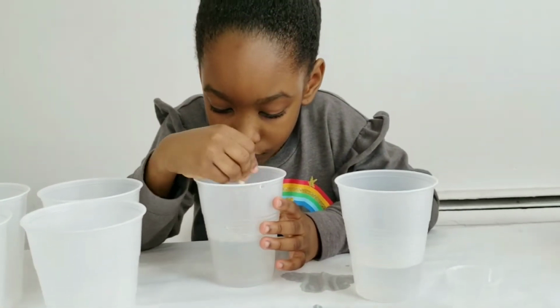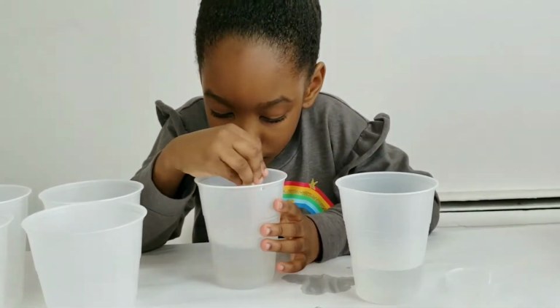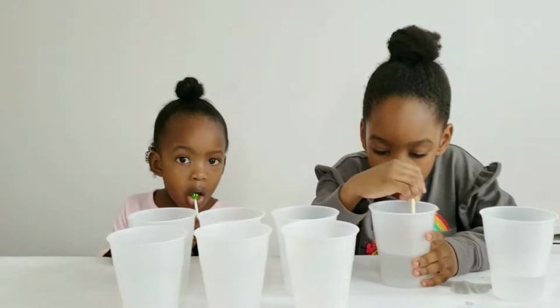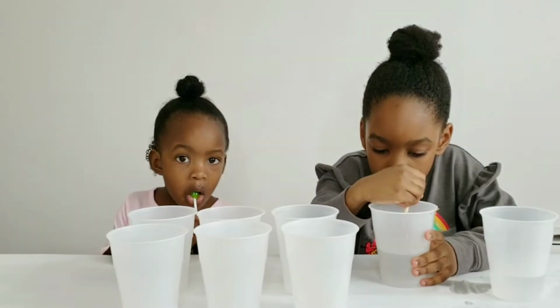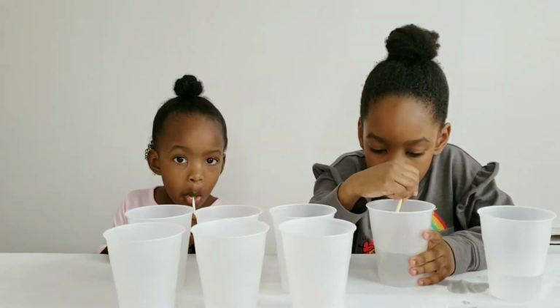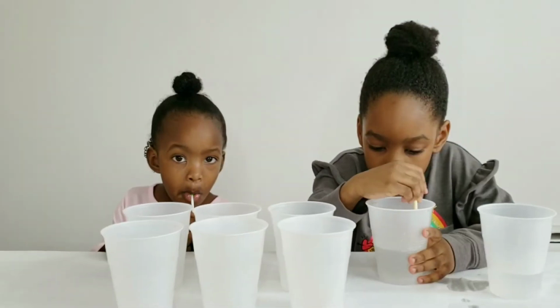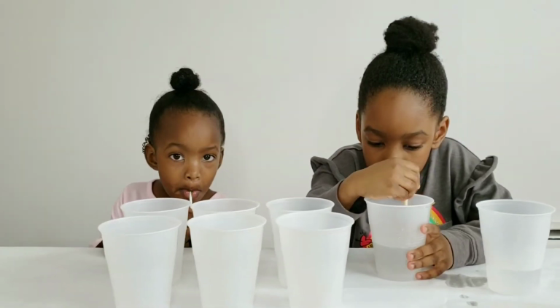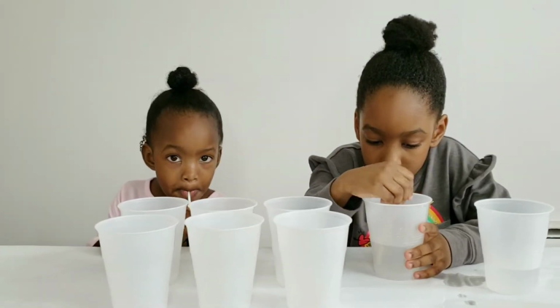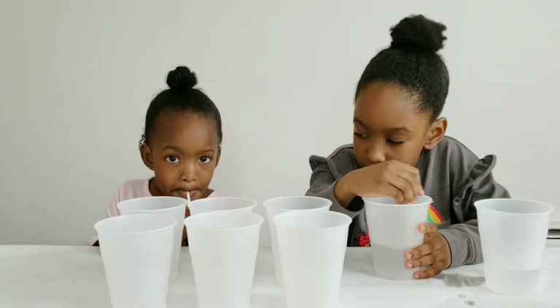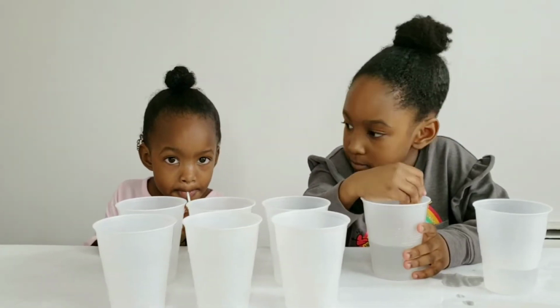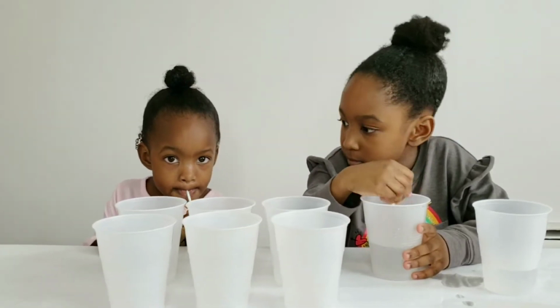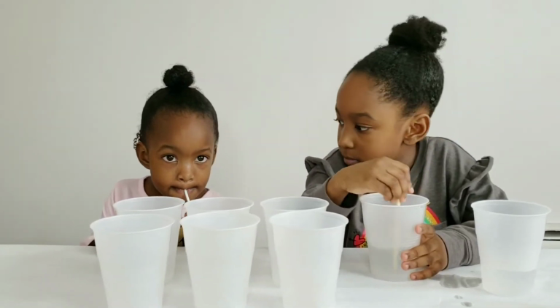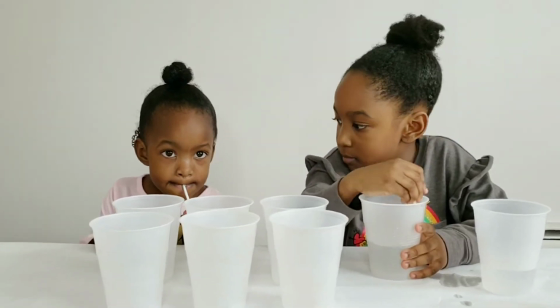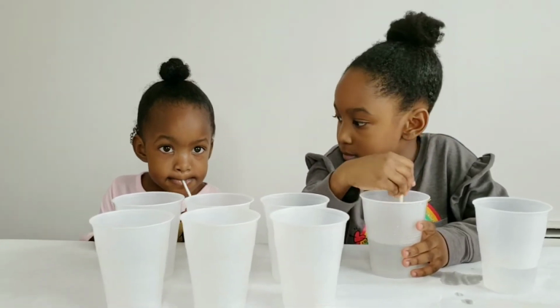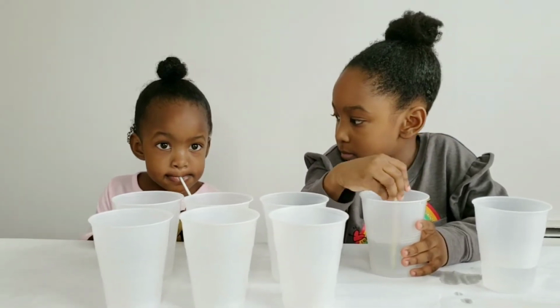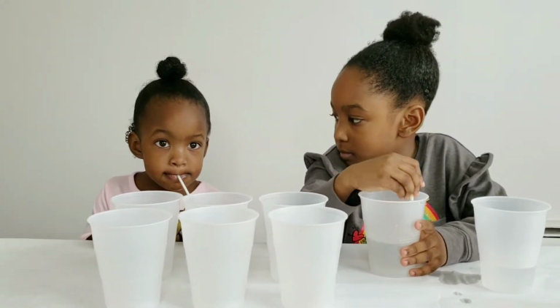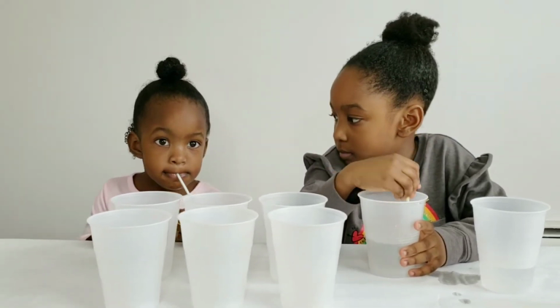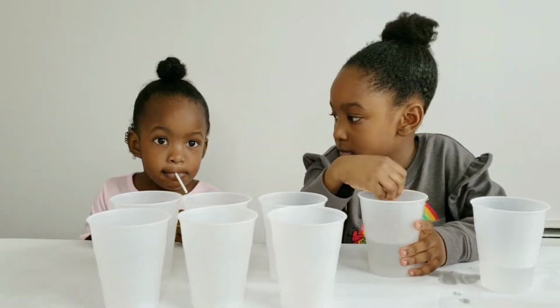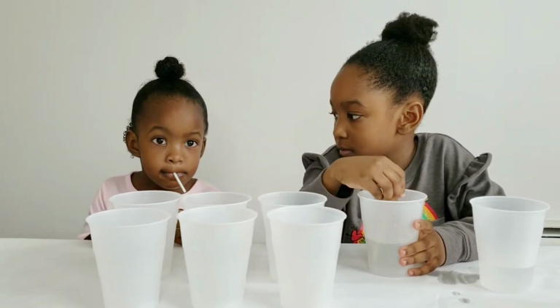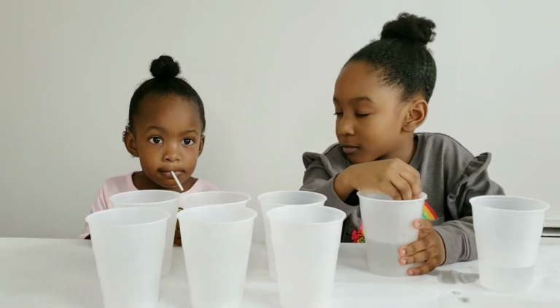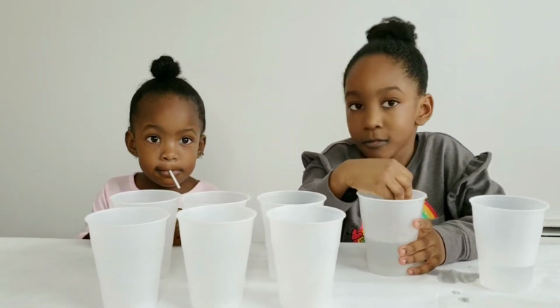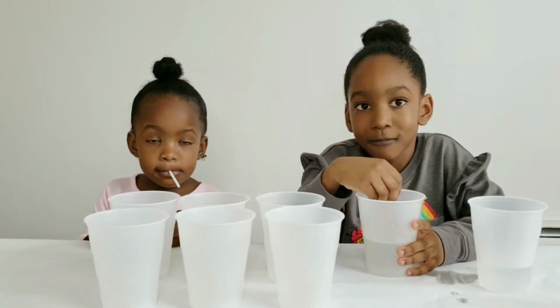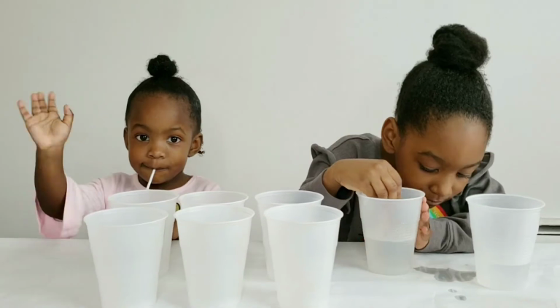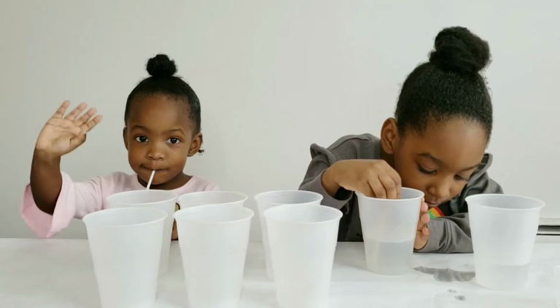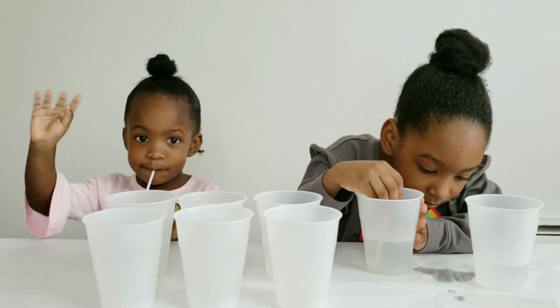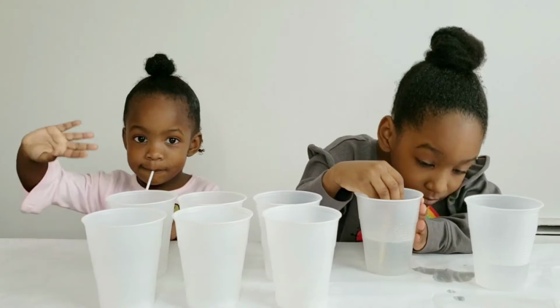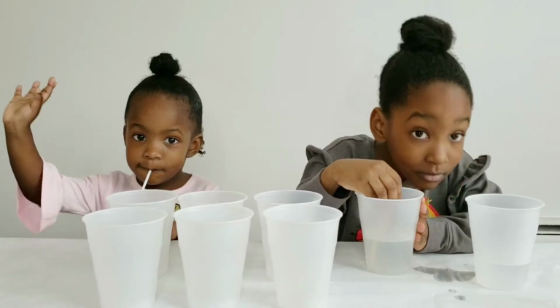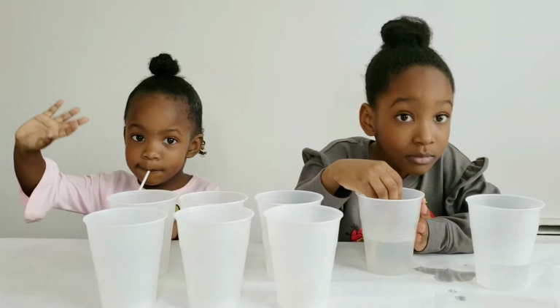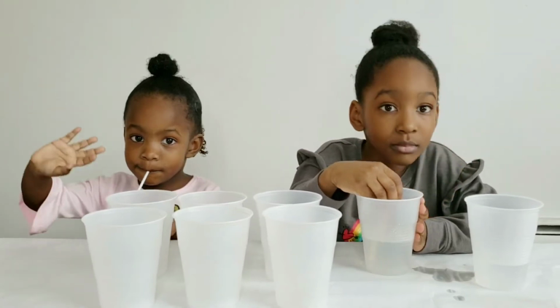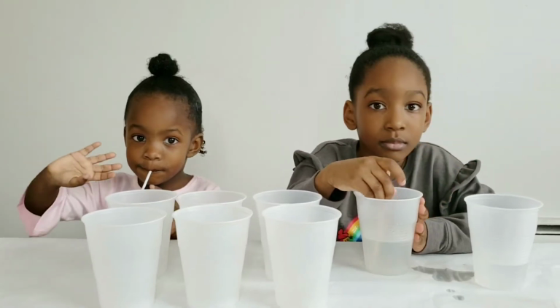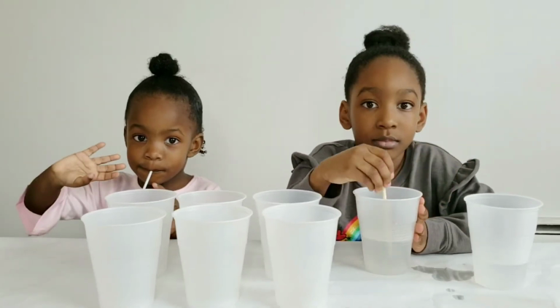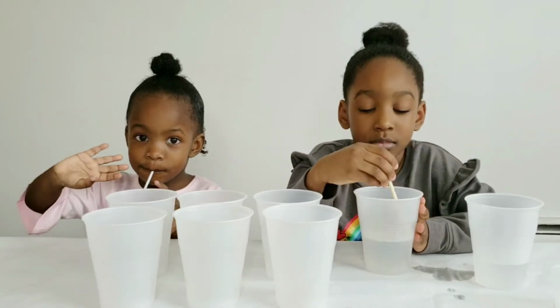So Gia decided to join us. Say hi, Pajama Squad!